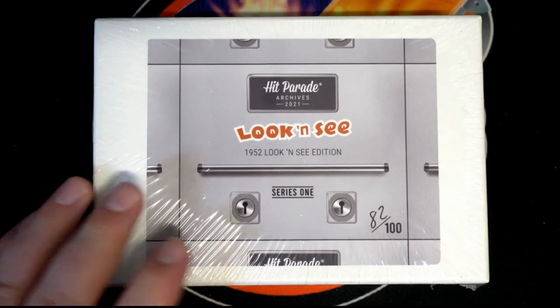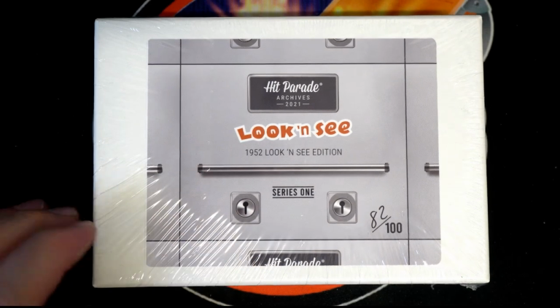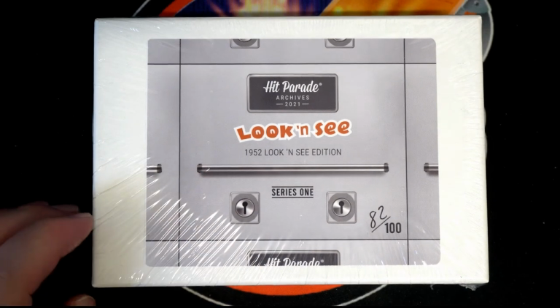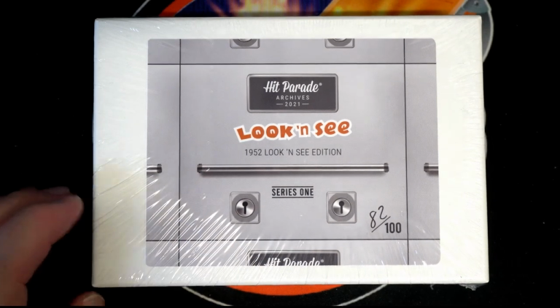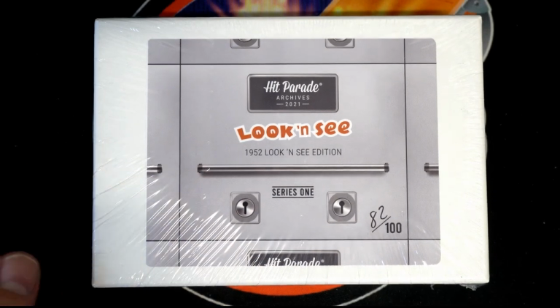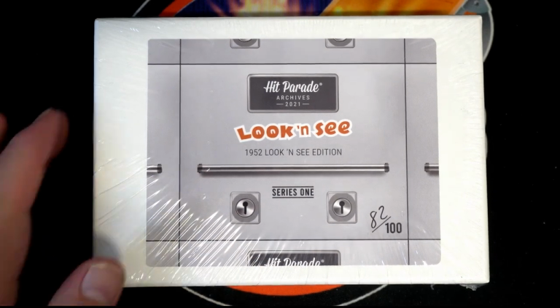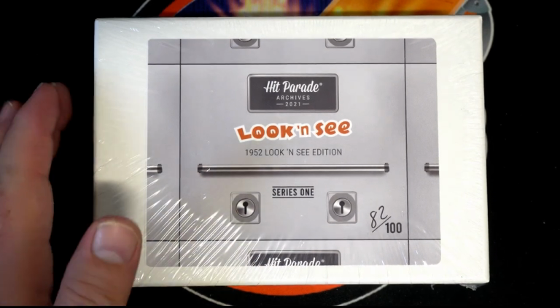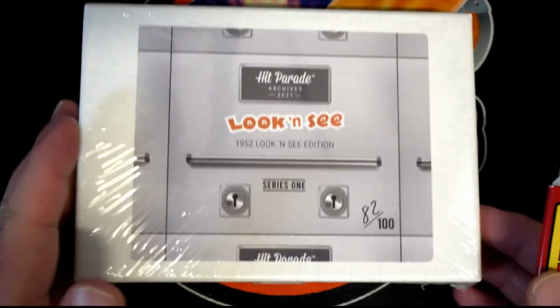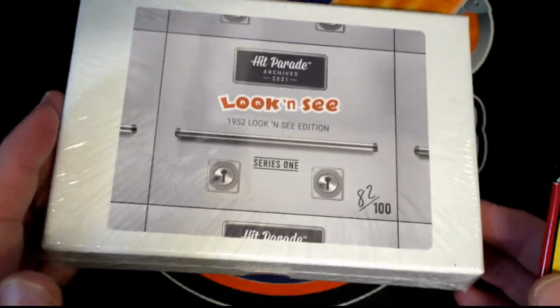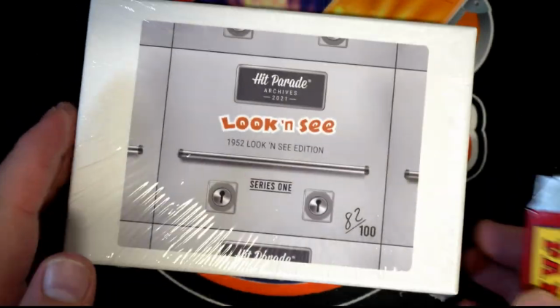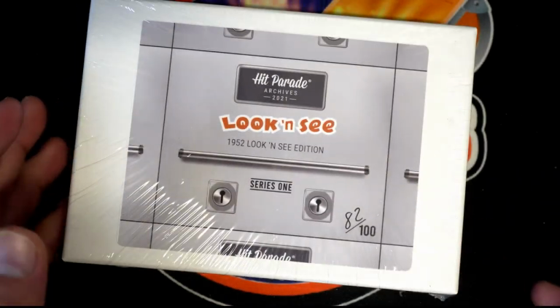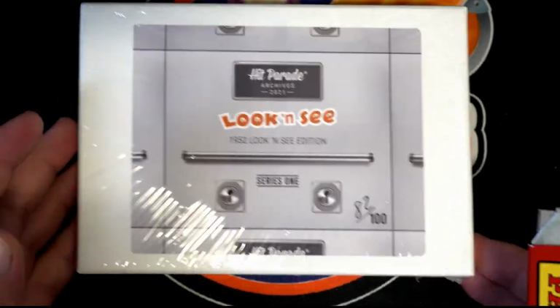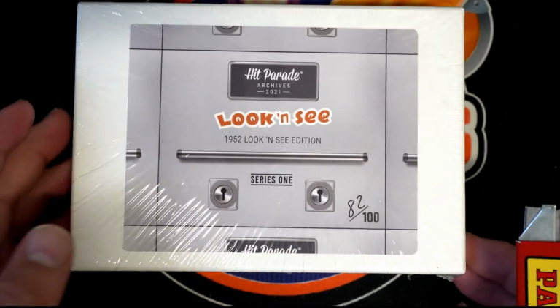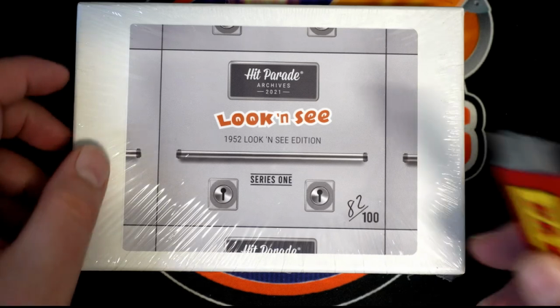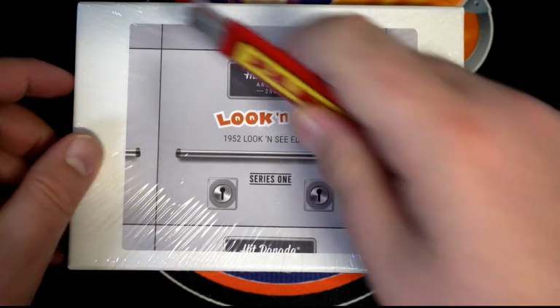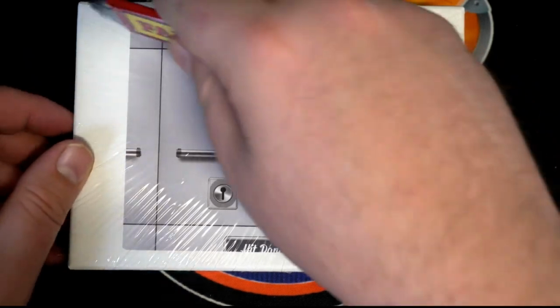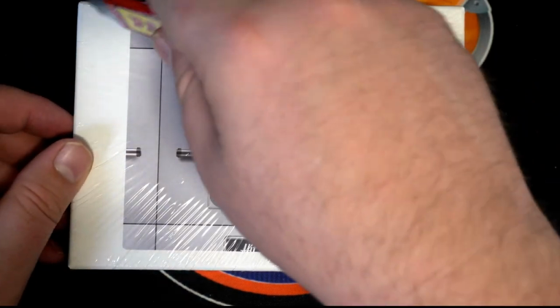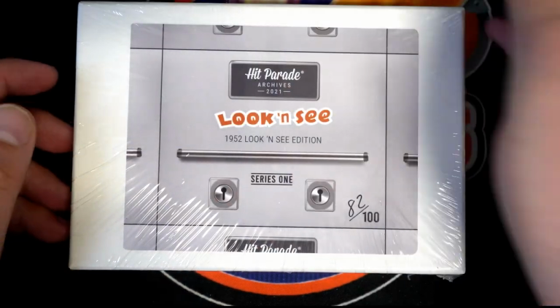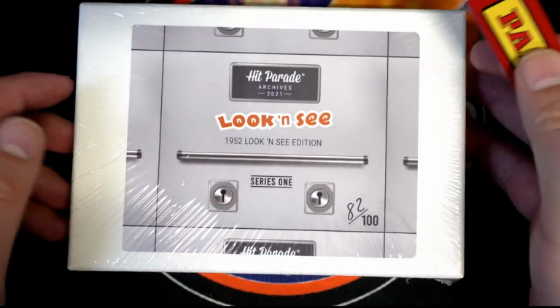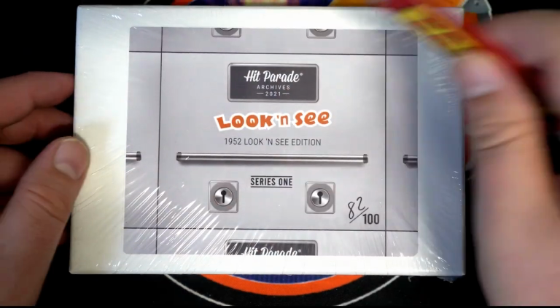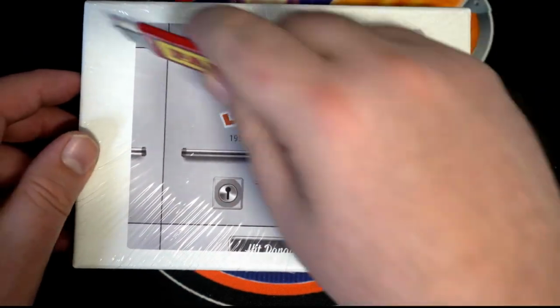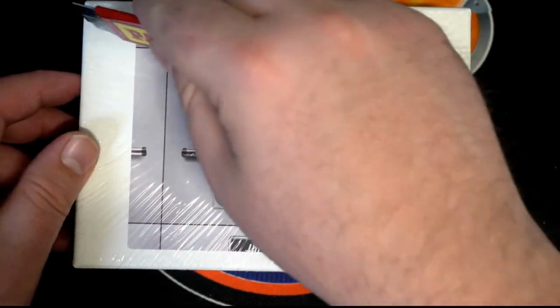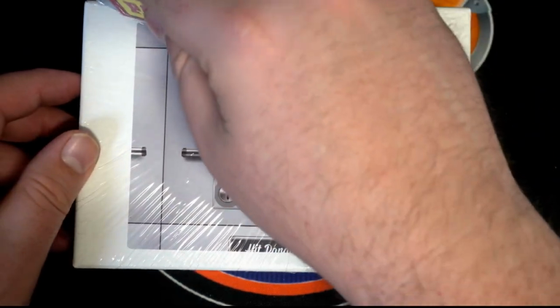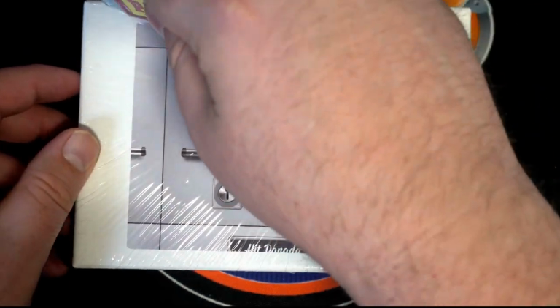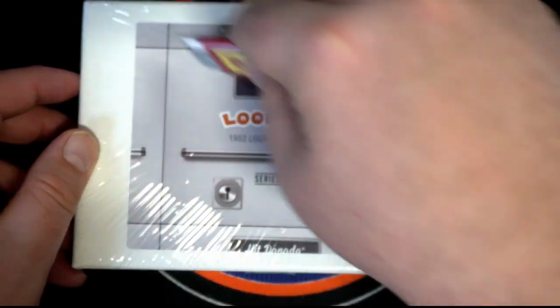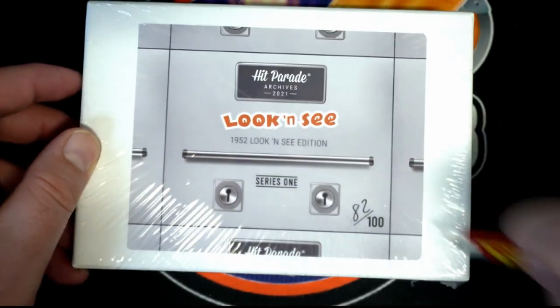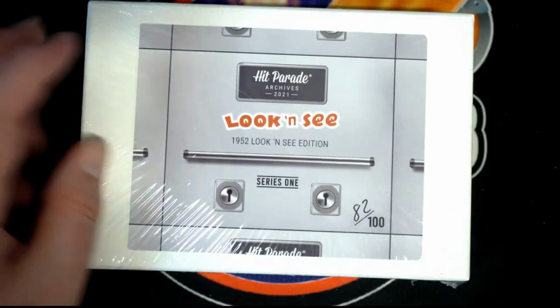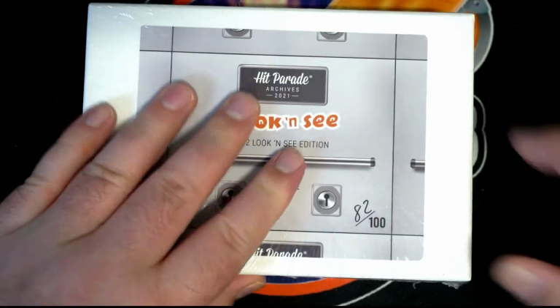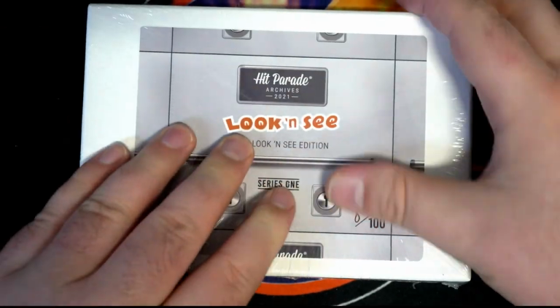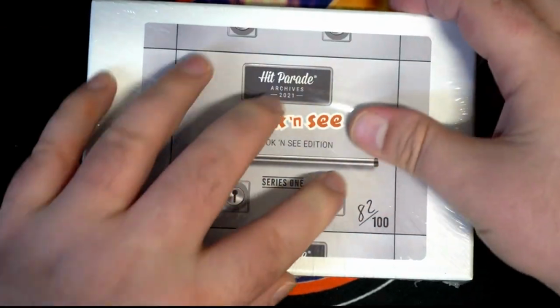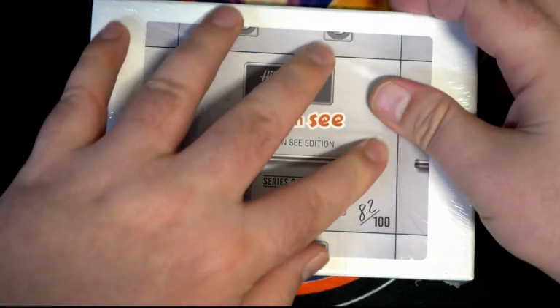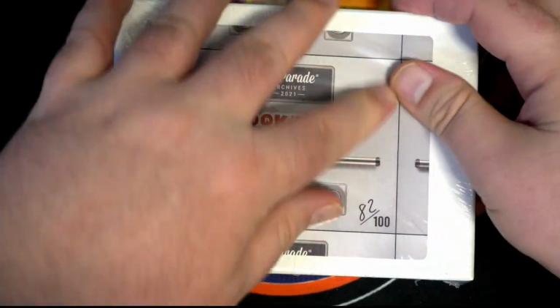Oh yeah, dude, these are great. I love these, man. I was talking about this one earlier. I don't know why we don't do more of these. I really don't. They're not even that expensive.